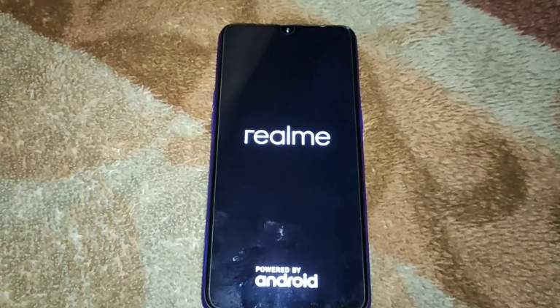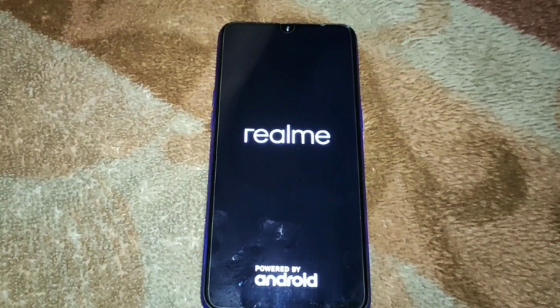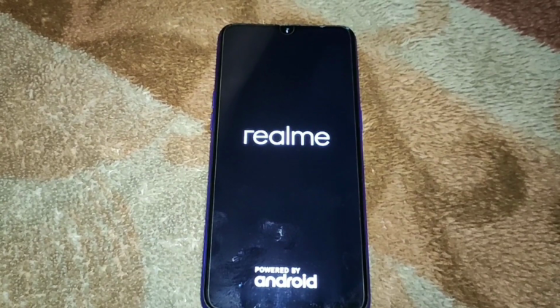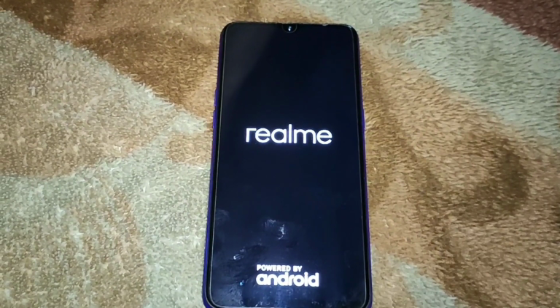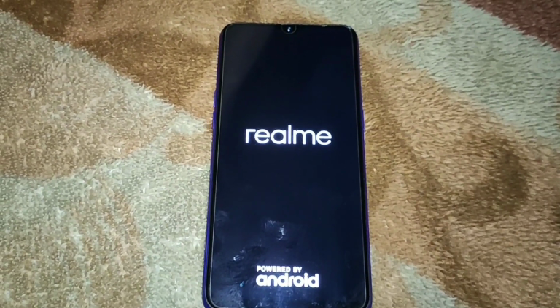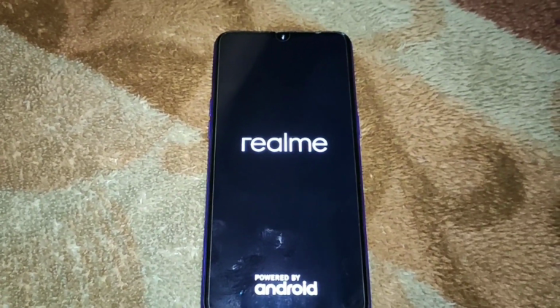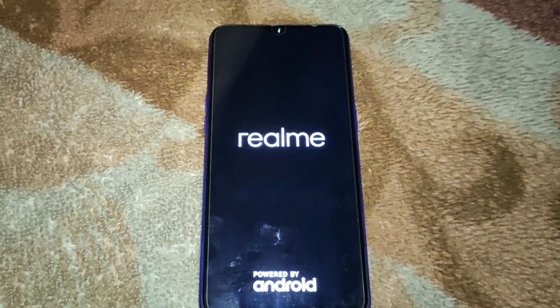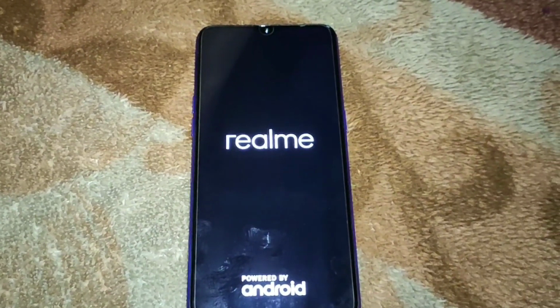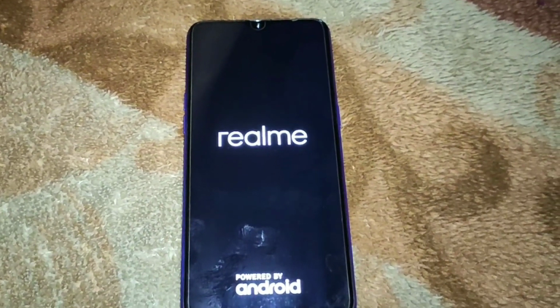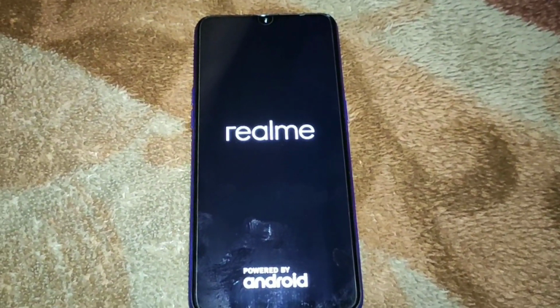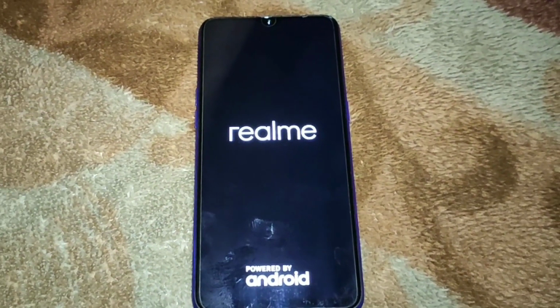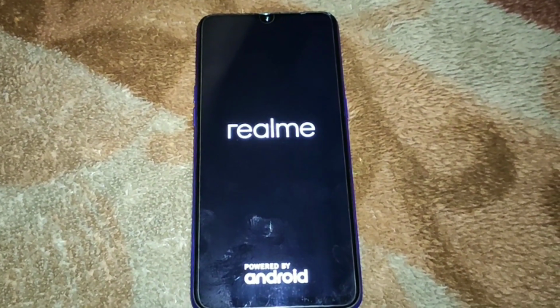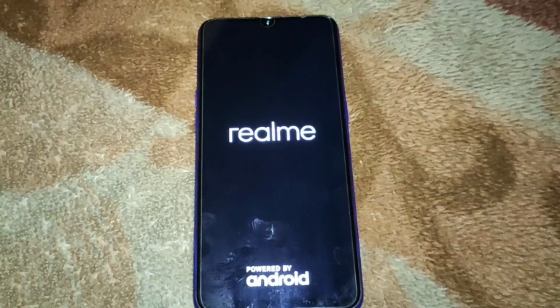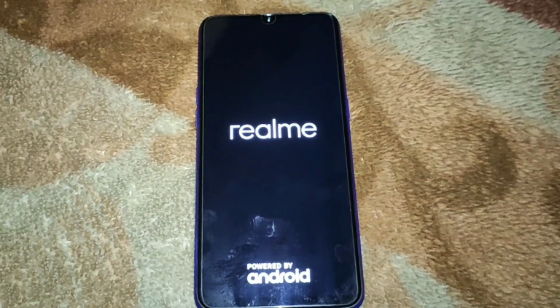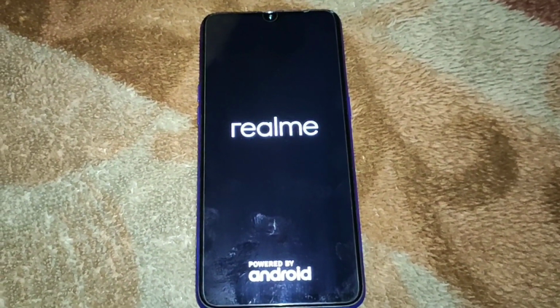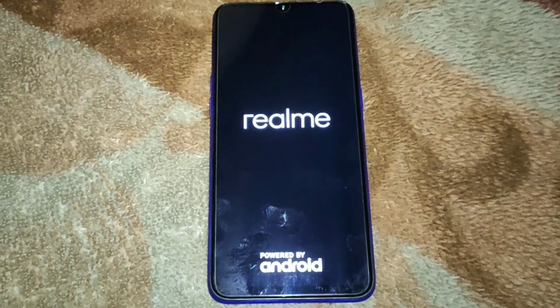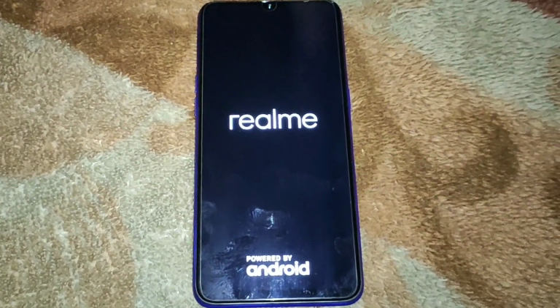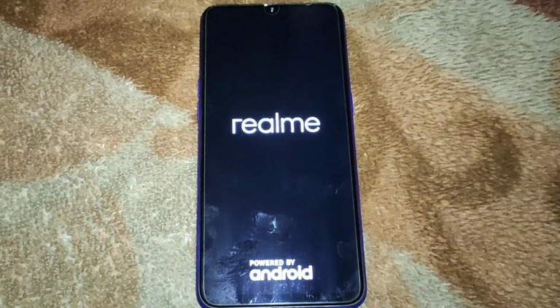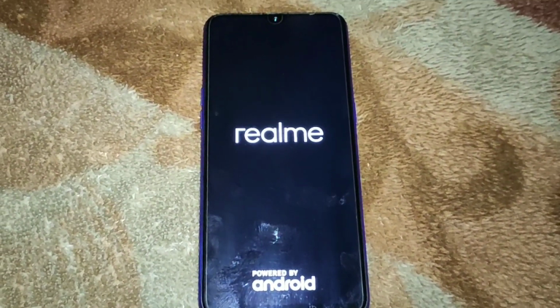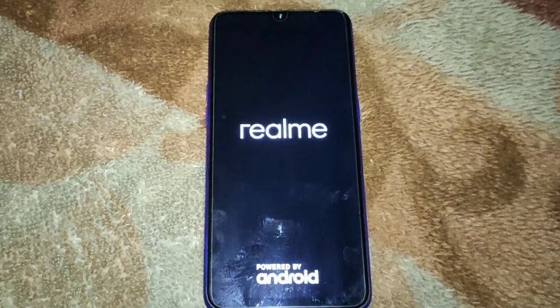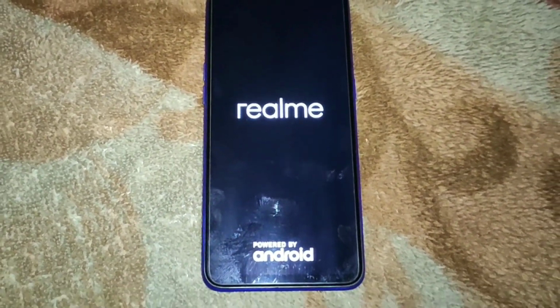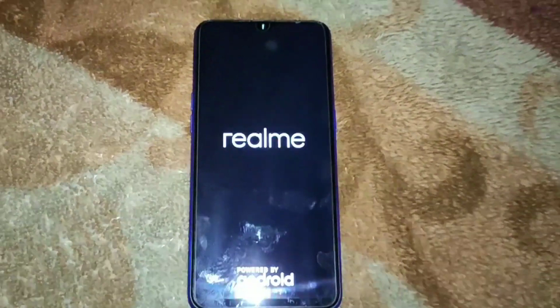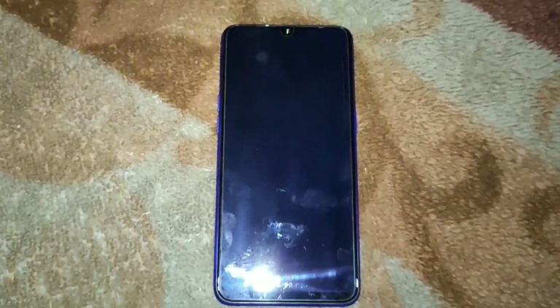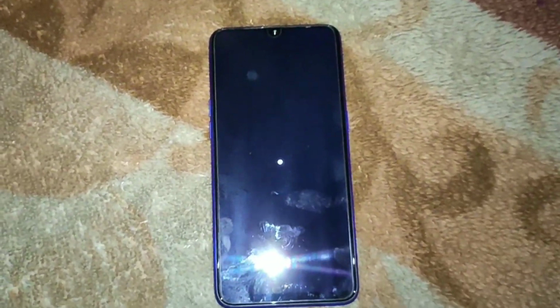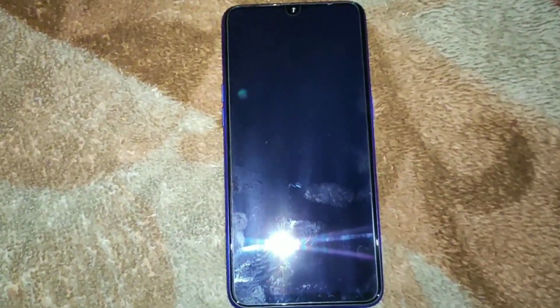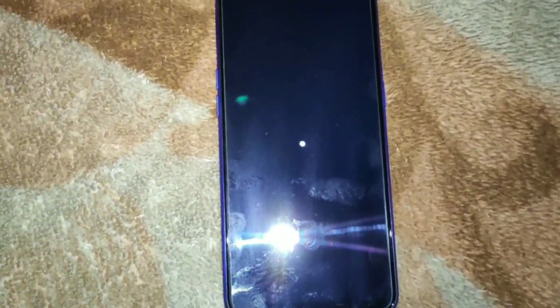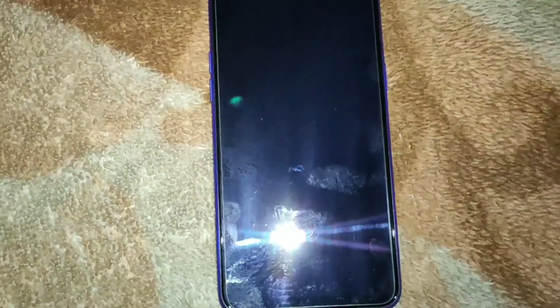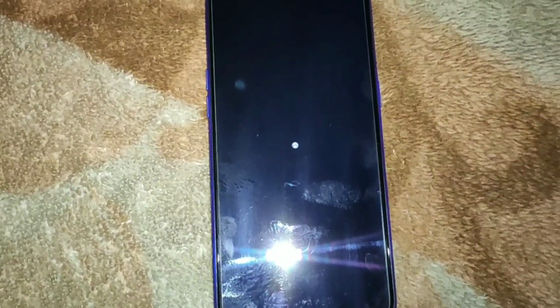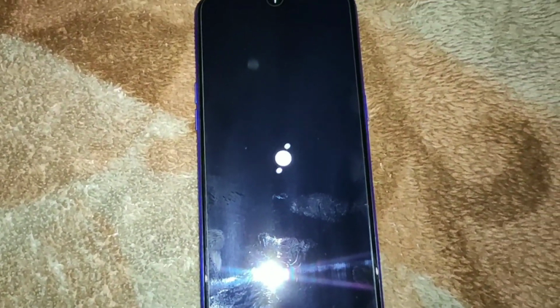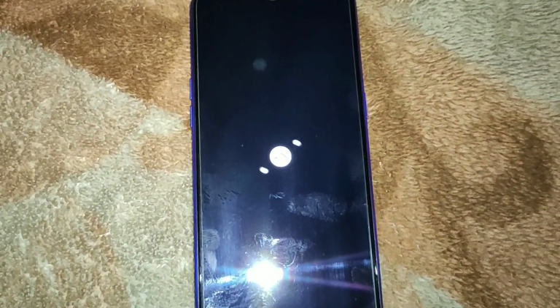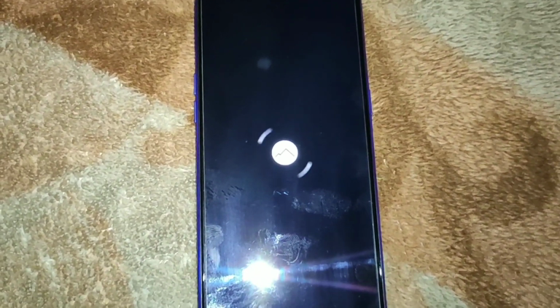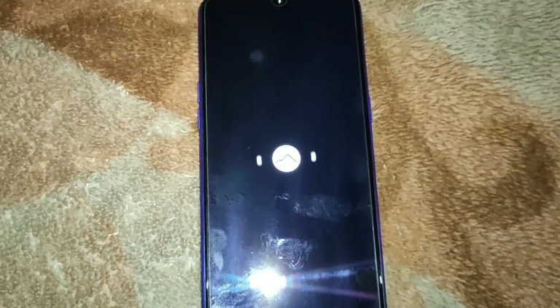After installing Siberia OS, the first boot will take about 3 minutes, so you have to wait for 3 minutes until the phone boots.